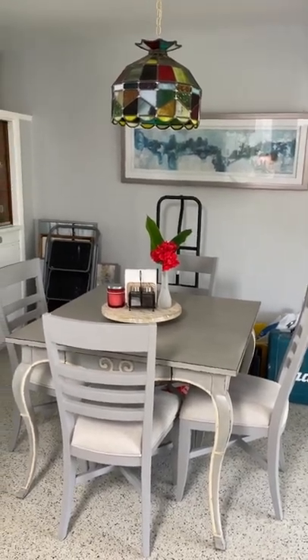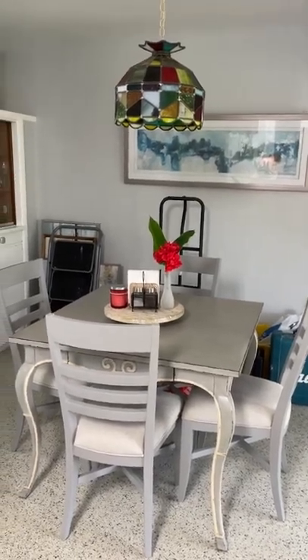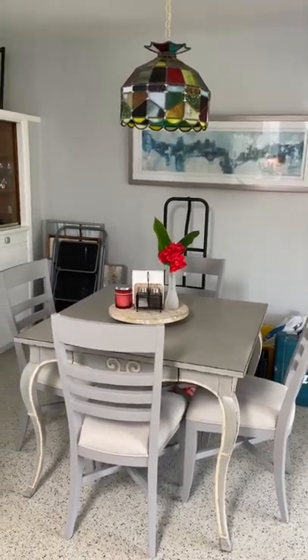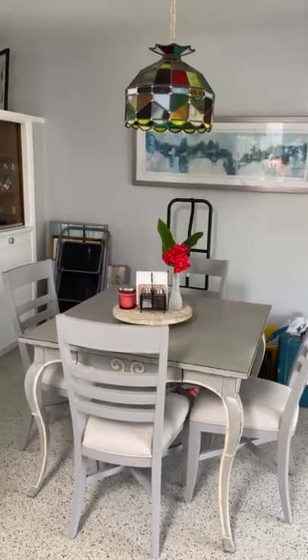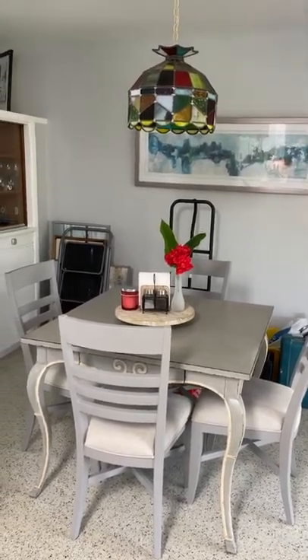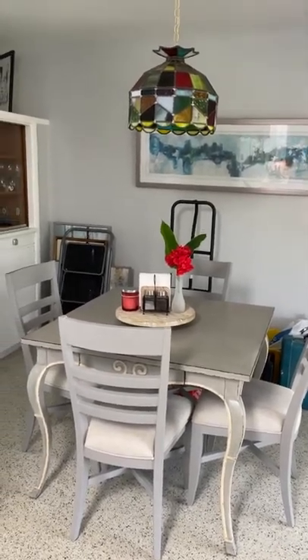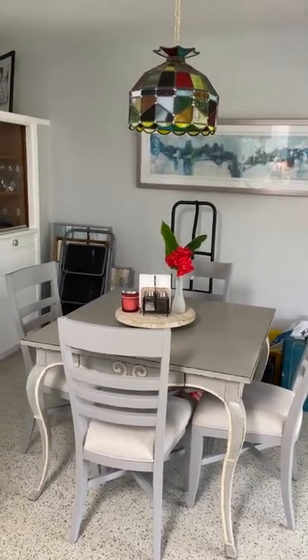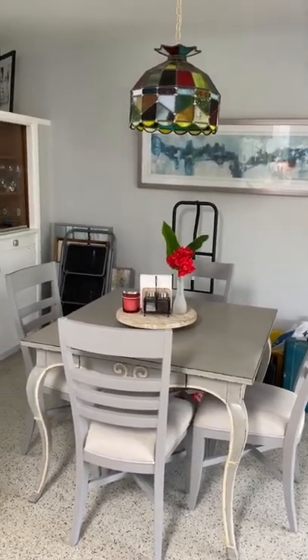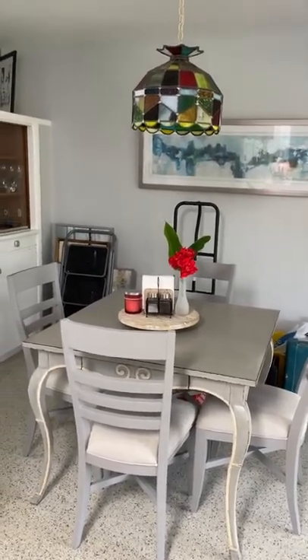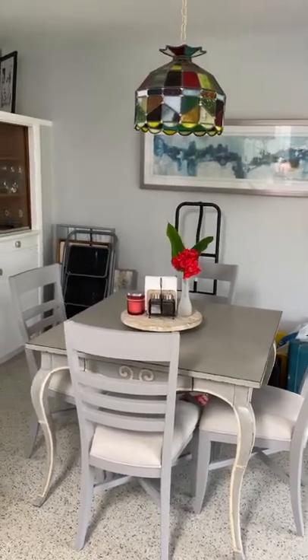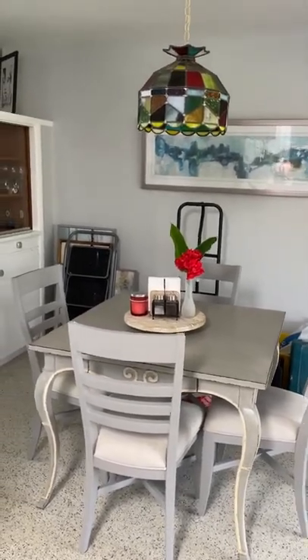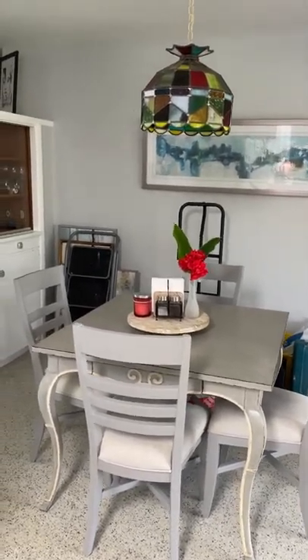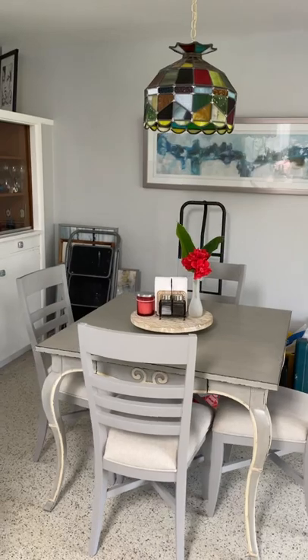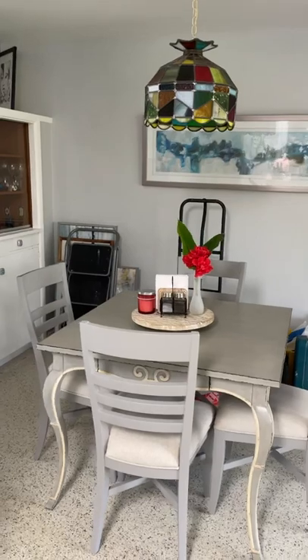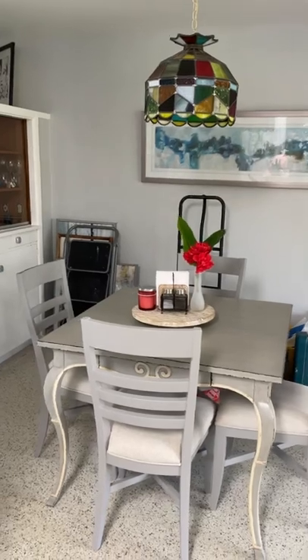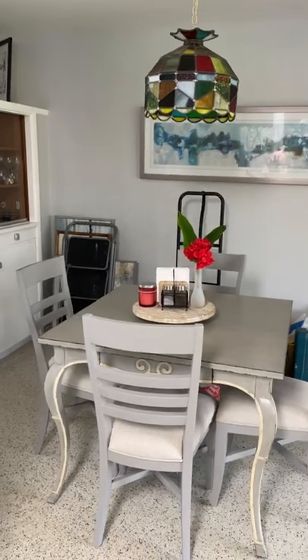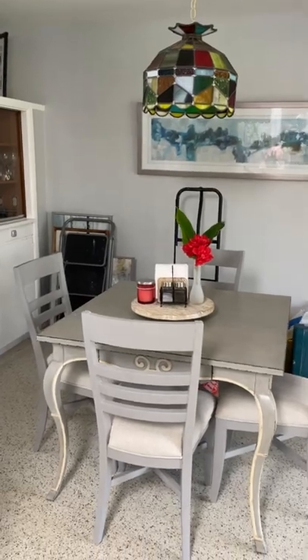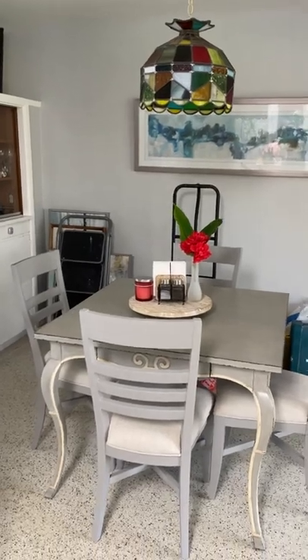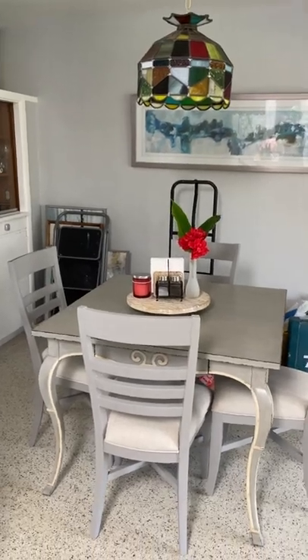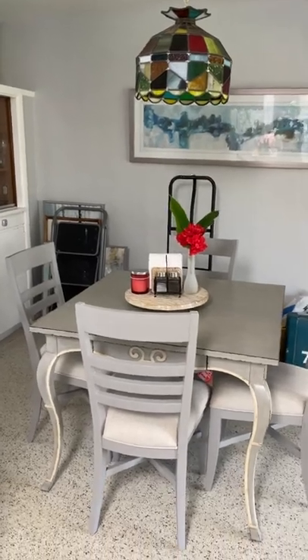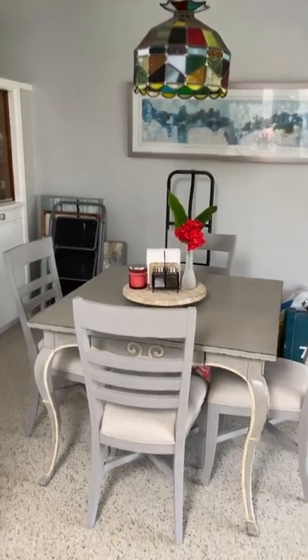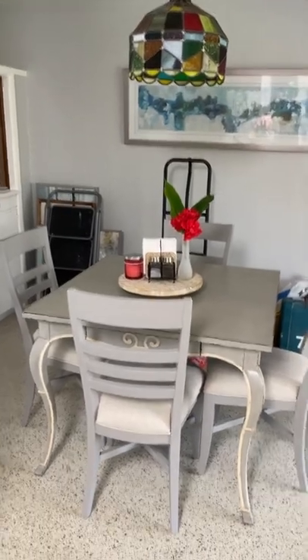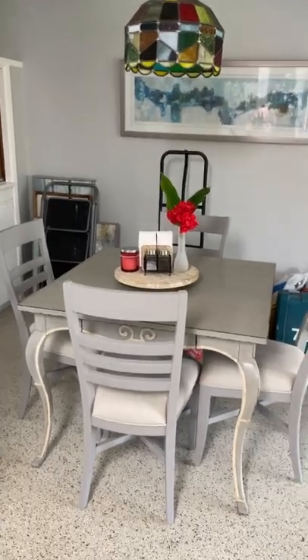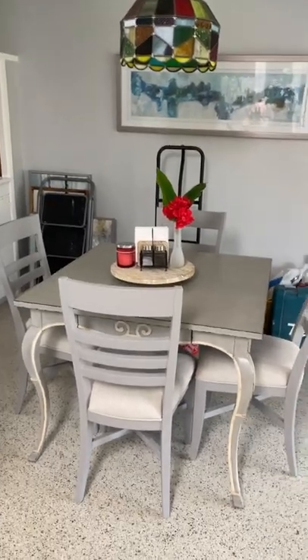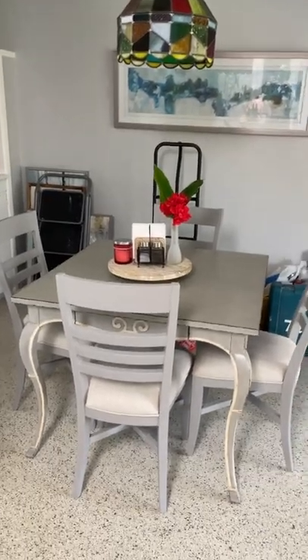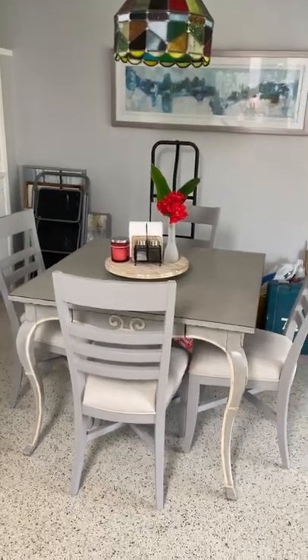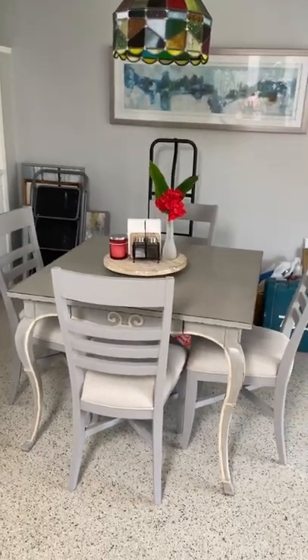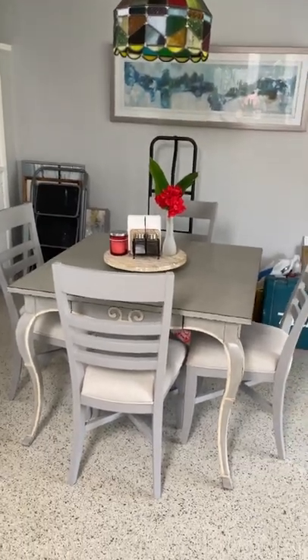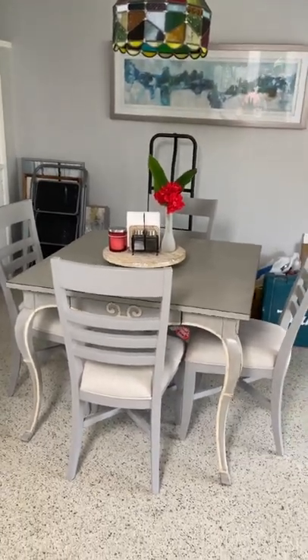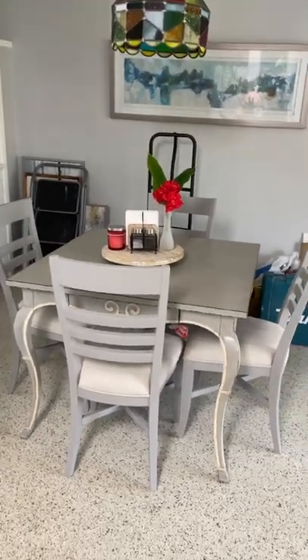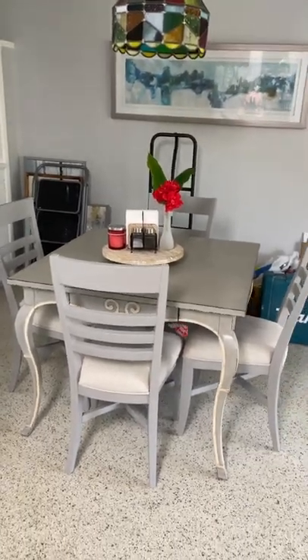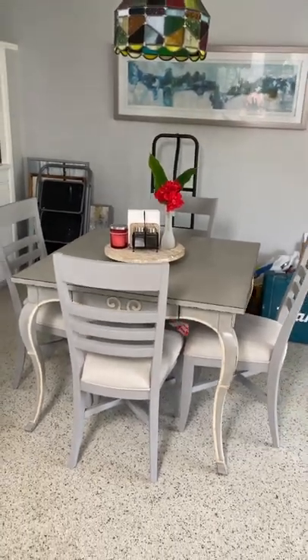Please ignore the backdrop — this particular owner is remodeling — but we're focusing on the kitchen table.